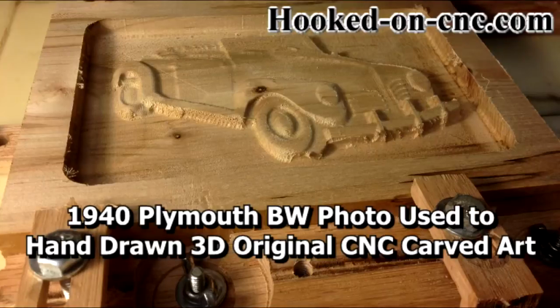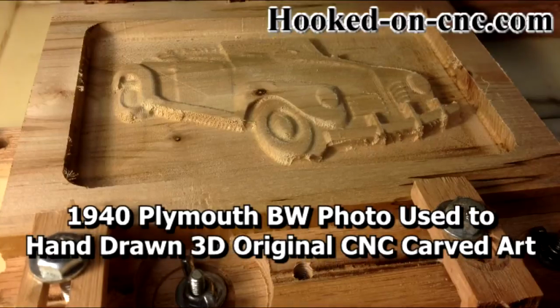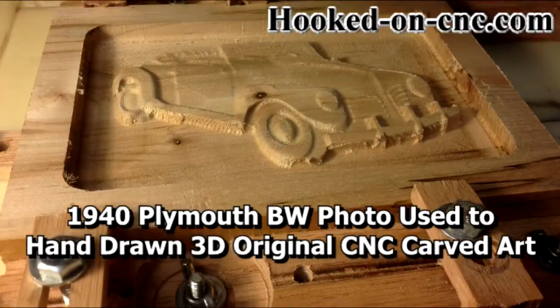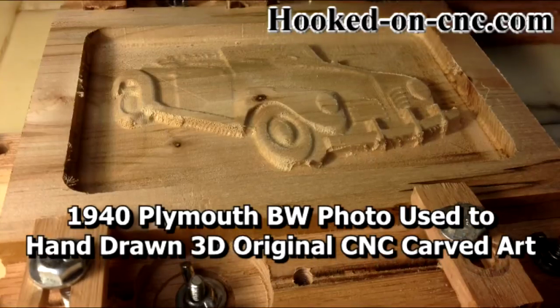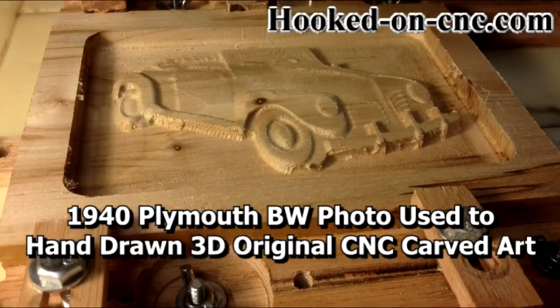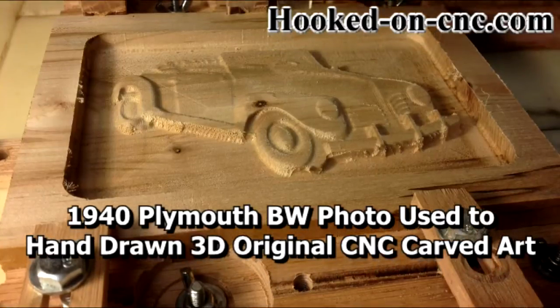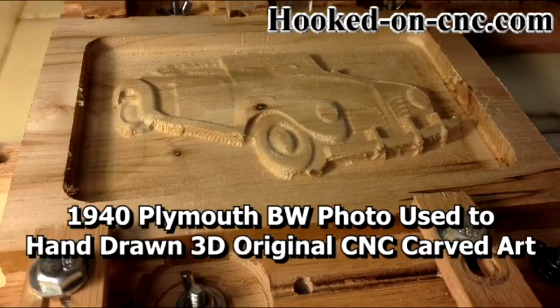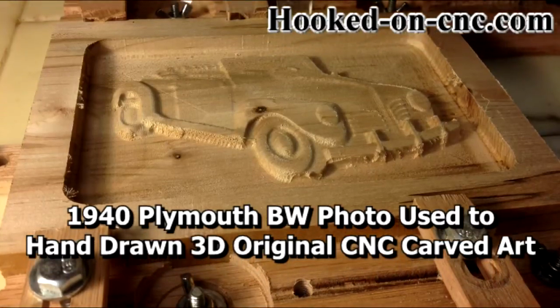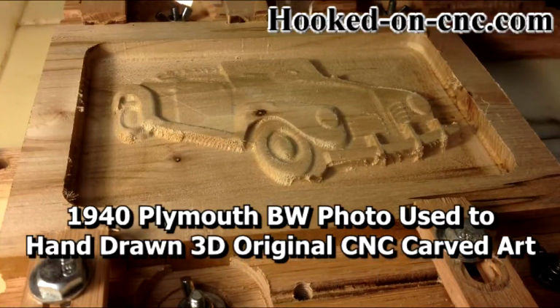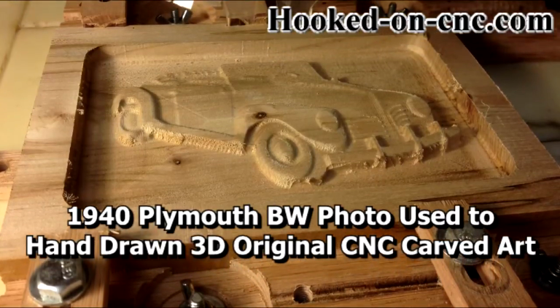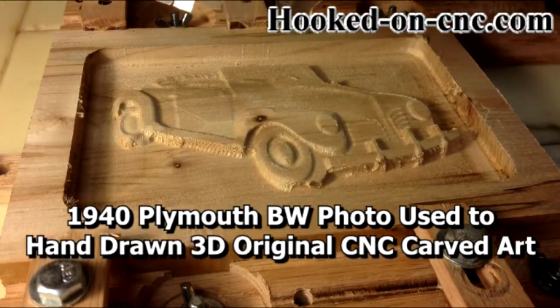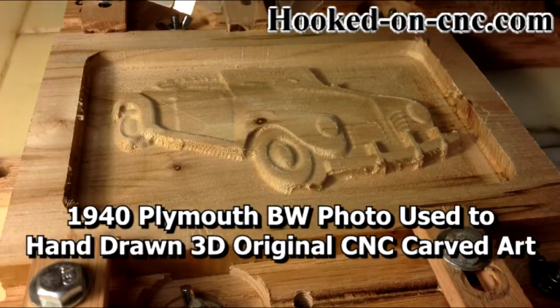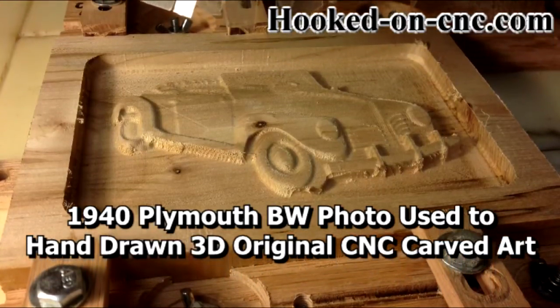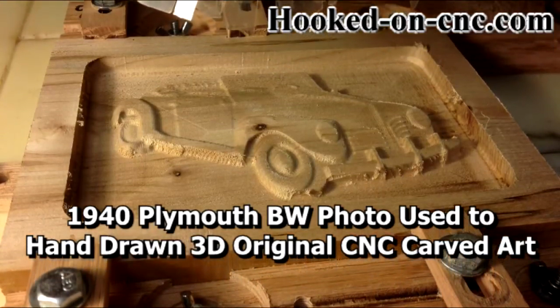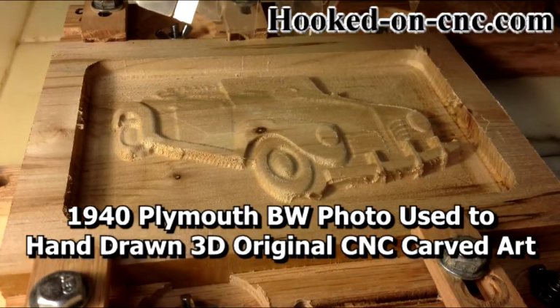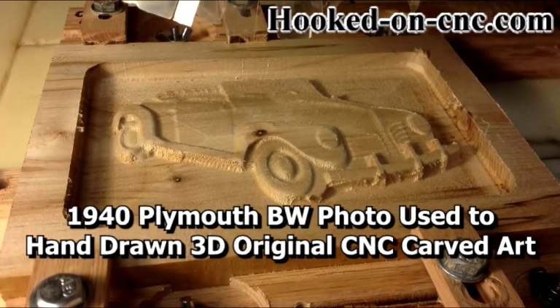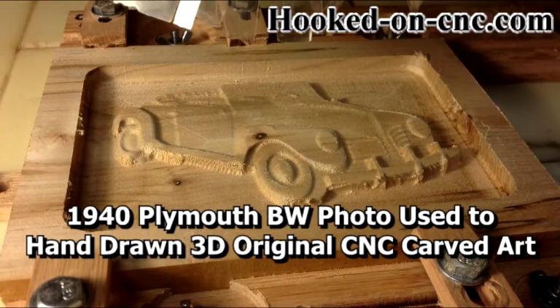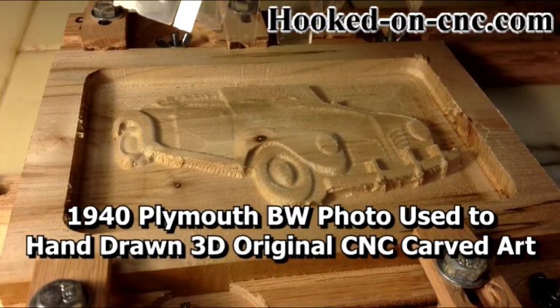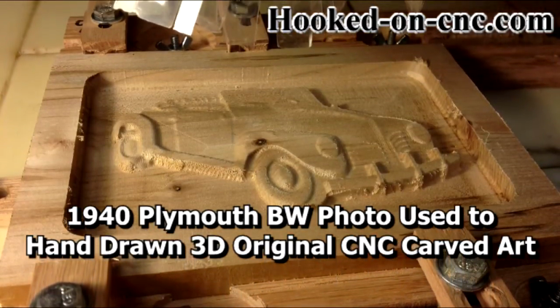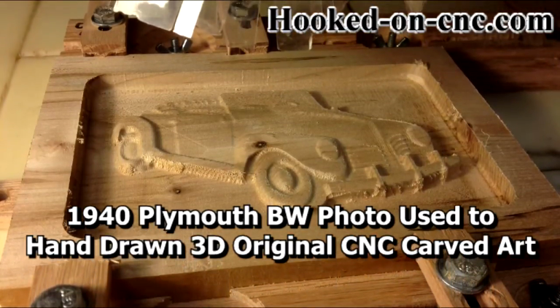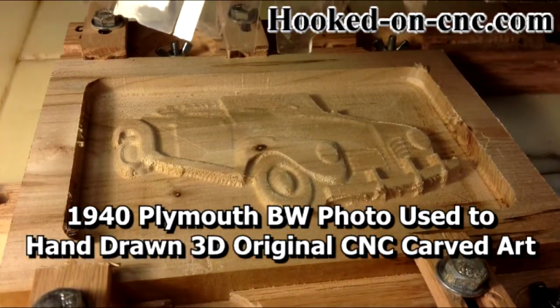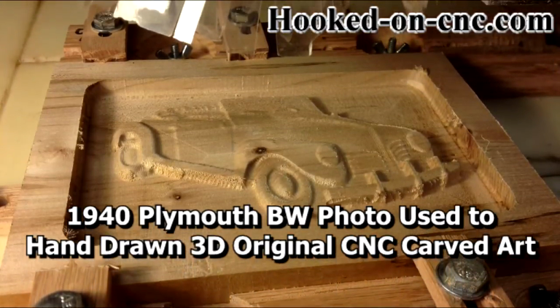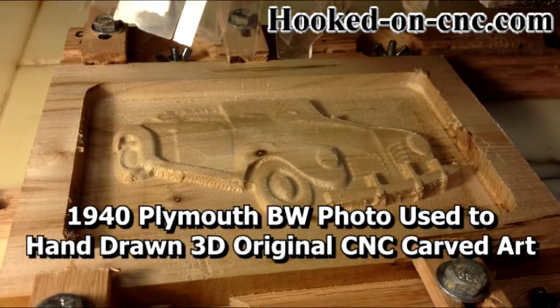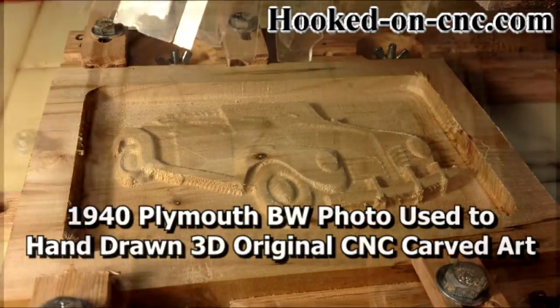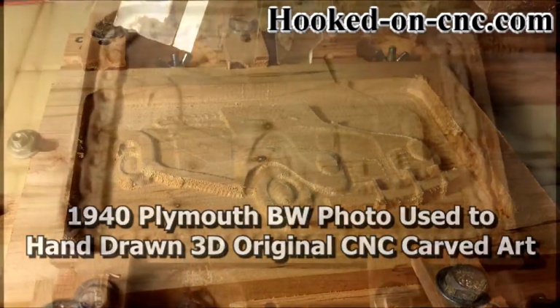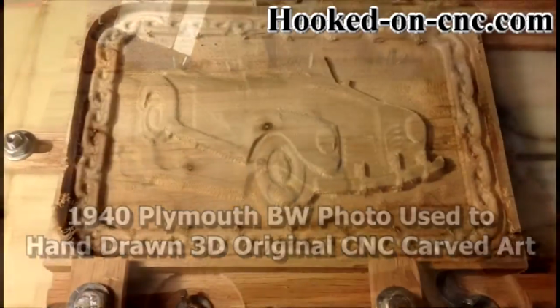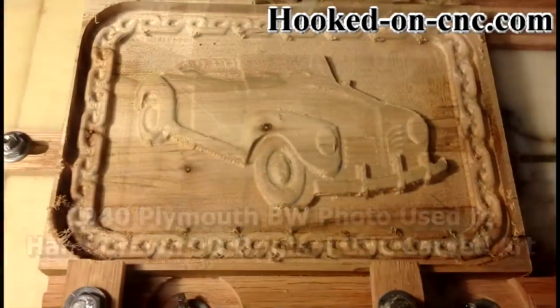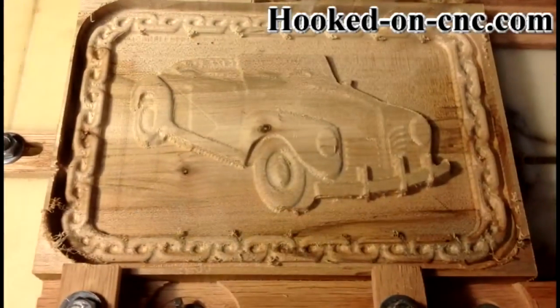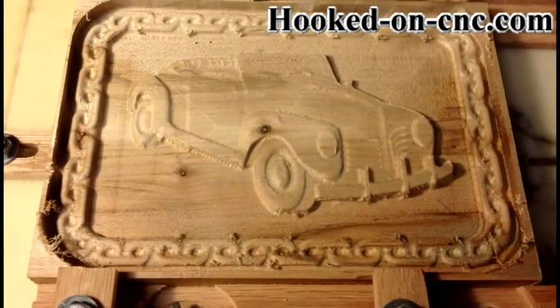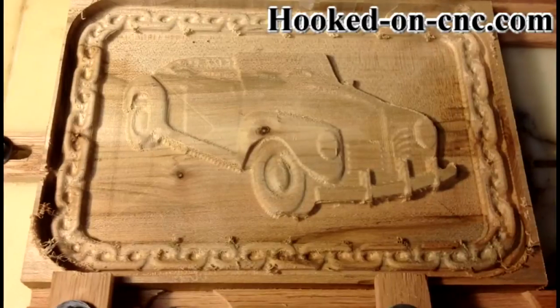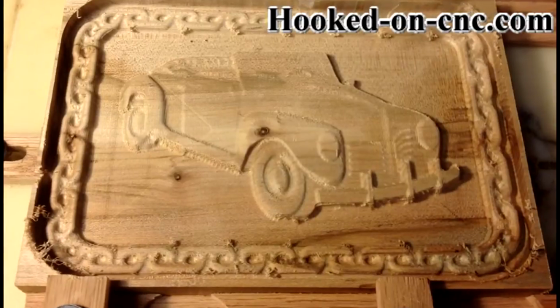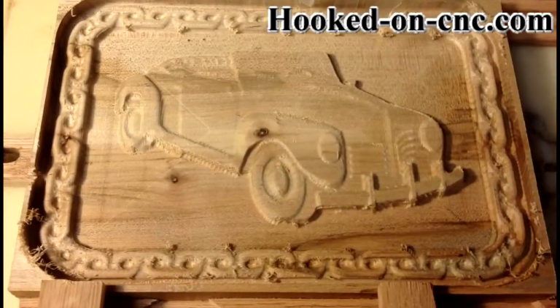Hello, my name is Lee Noring and I'm hooked on CNC 3D carving.